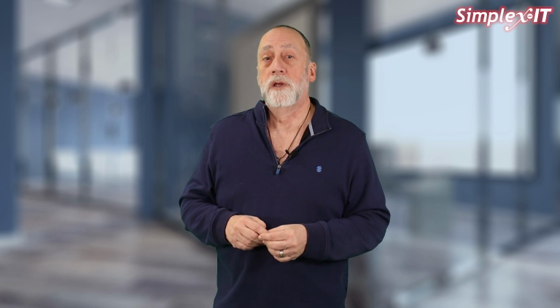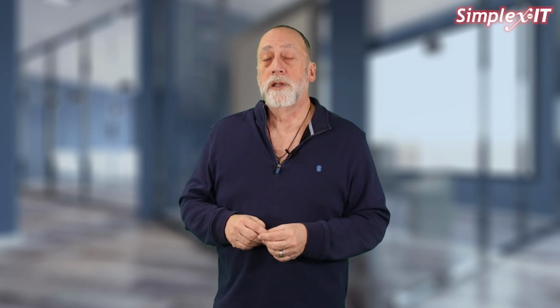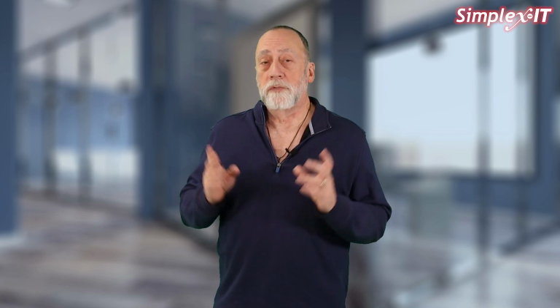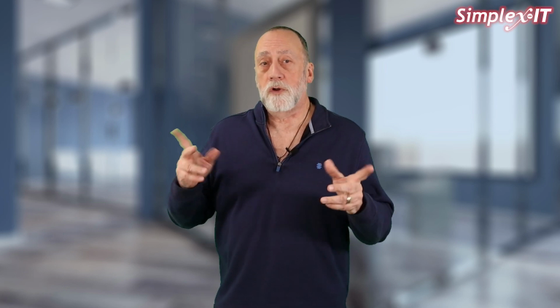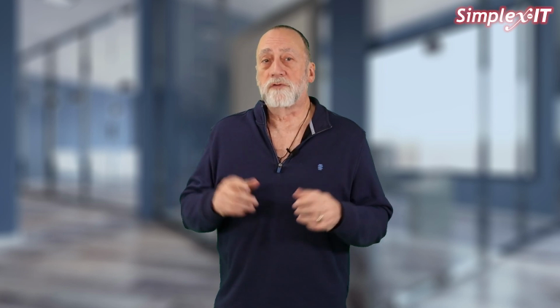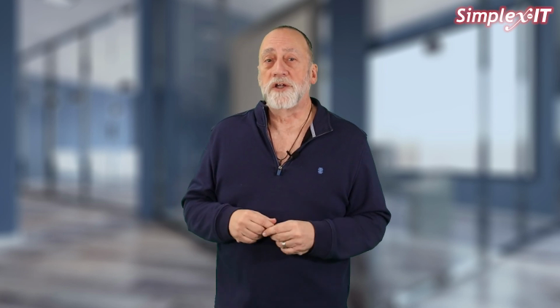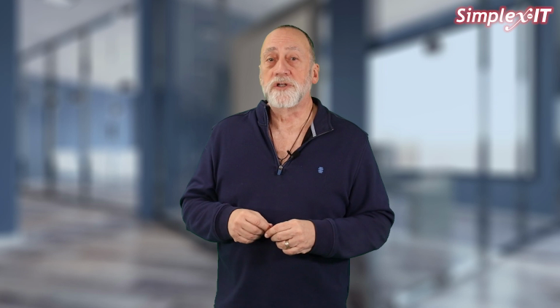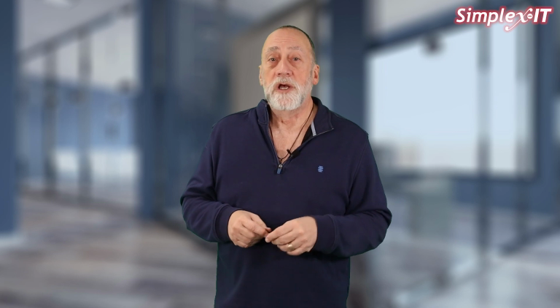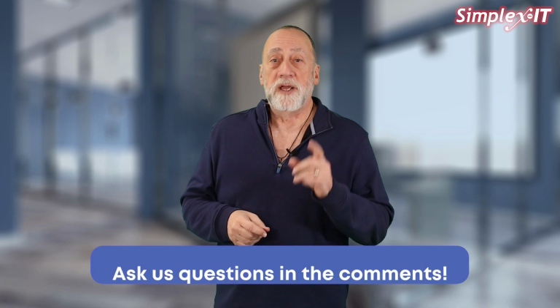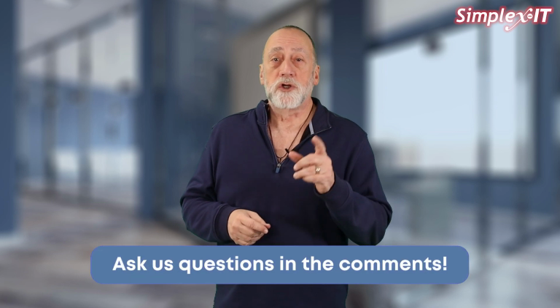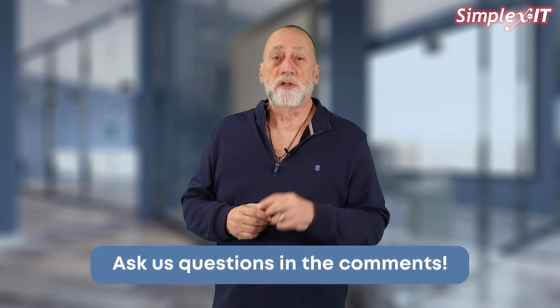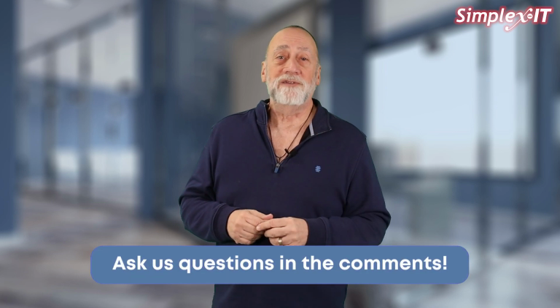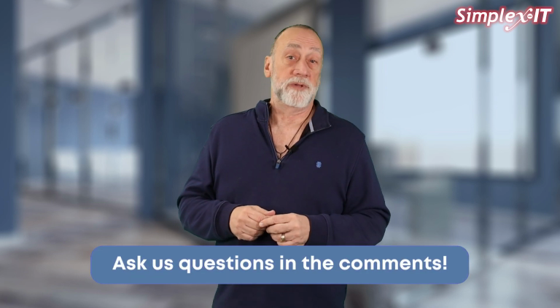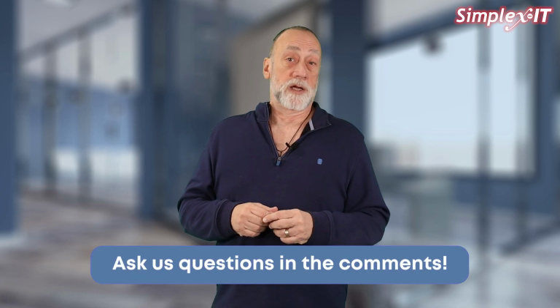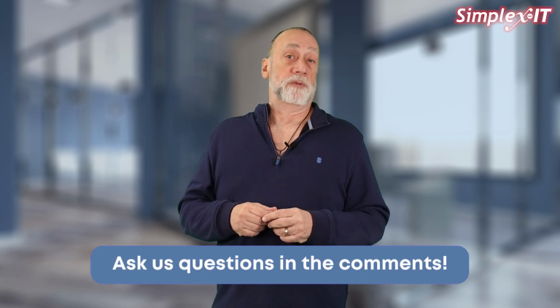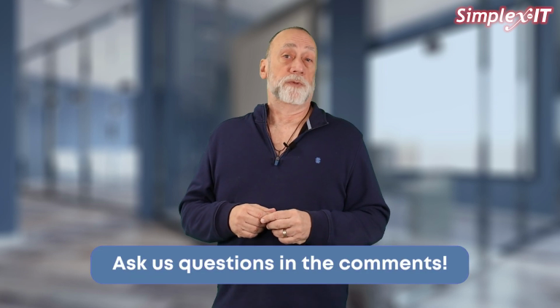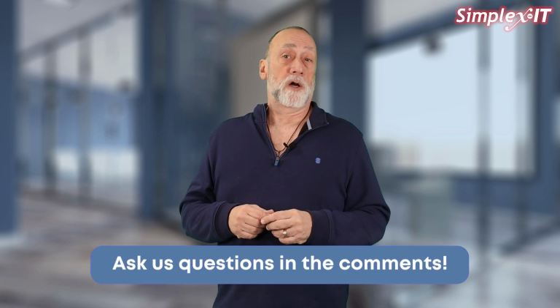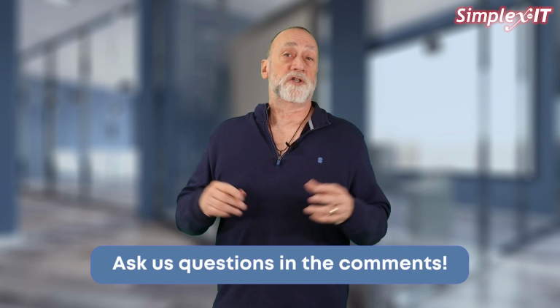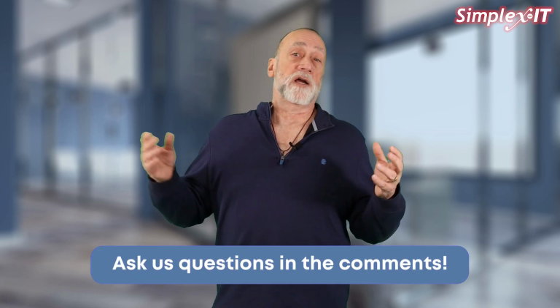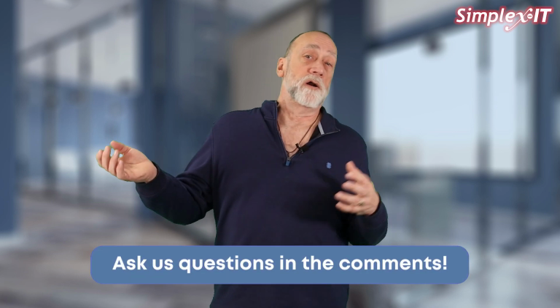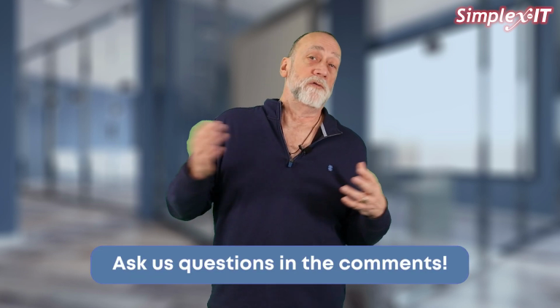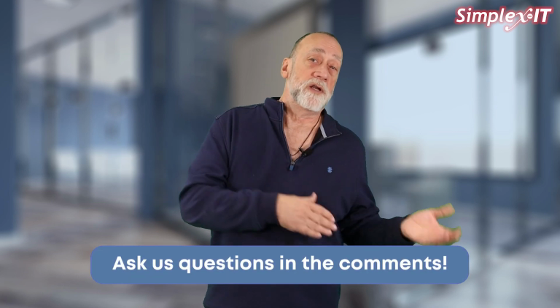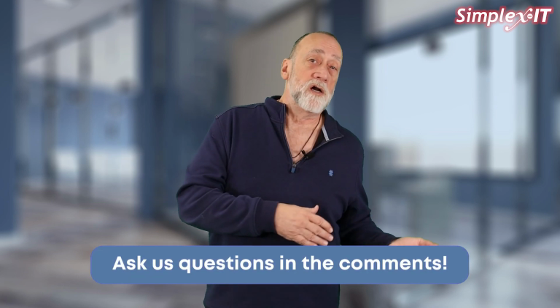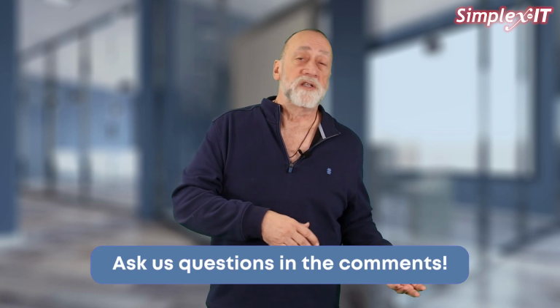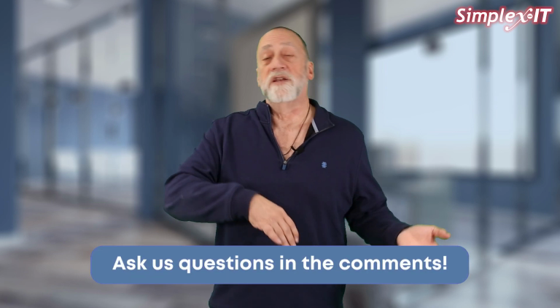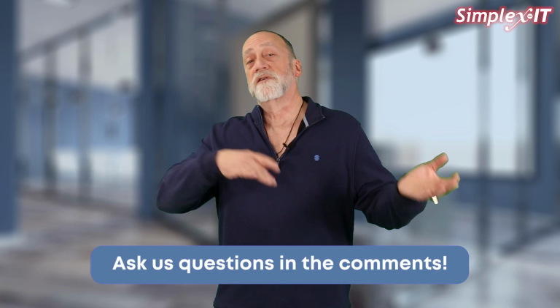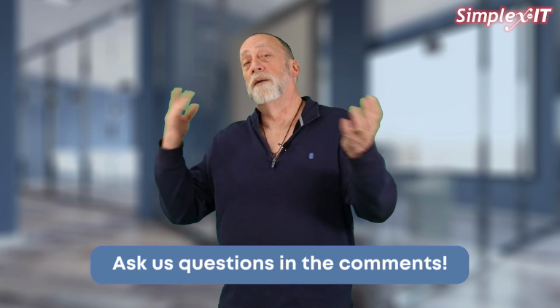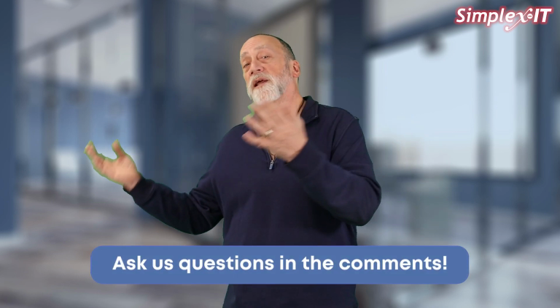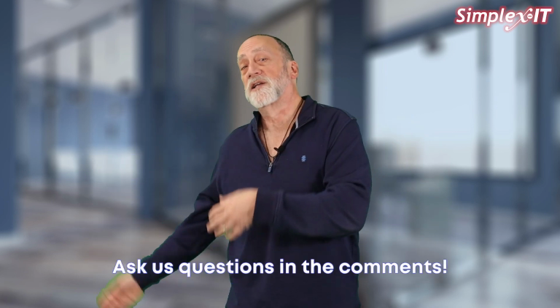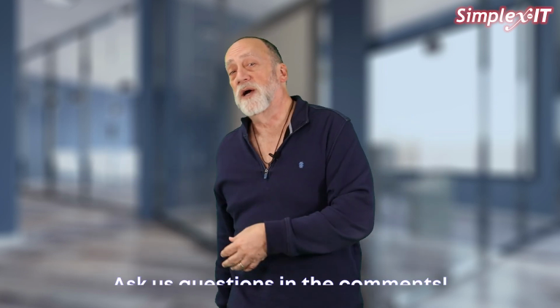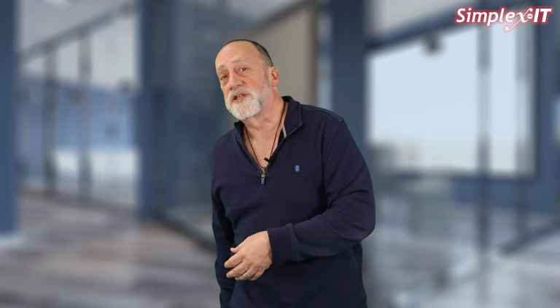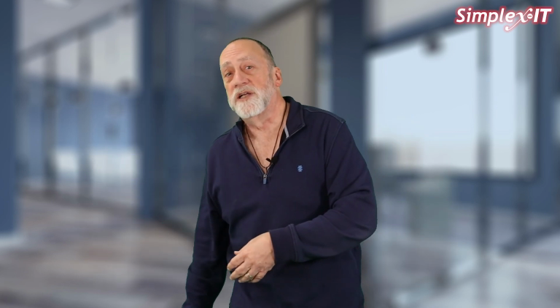If you have questions, make sure to leave them in the comments below. Check out our other videos that answer commonly asked questions.